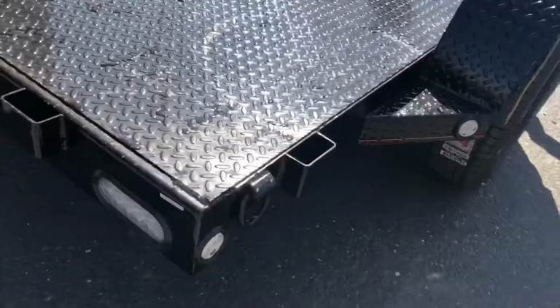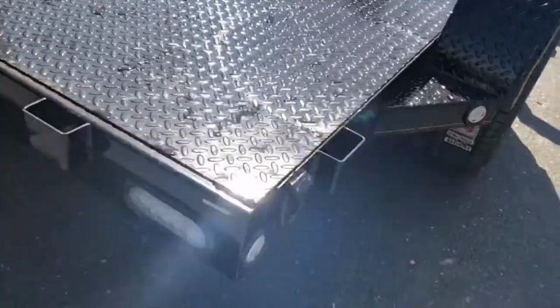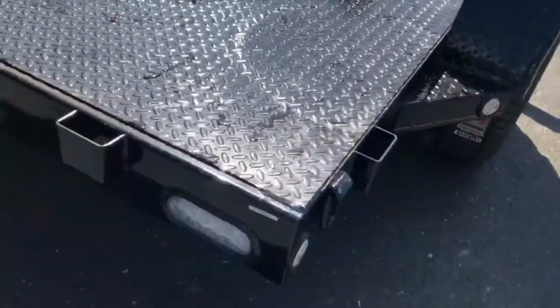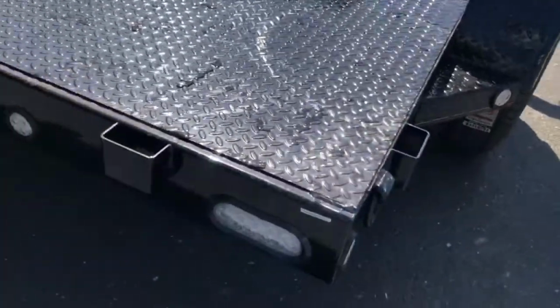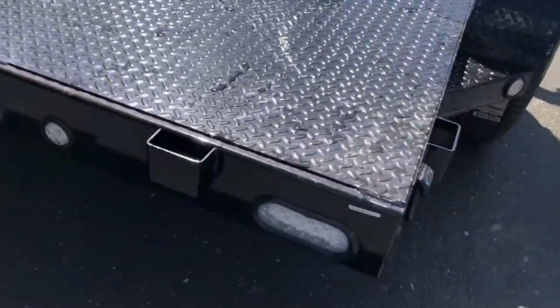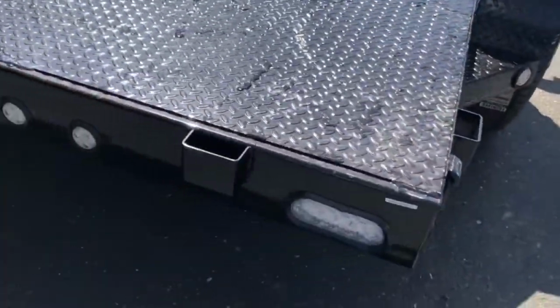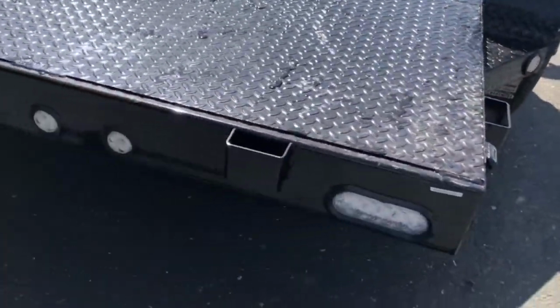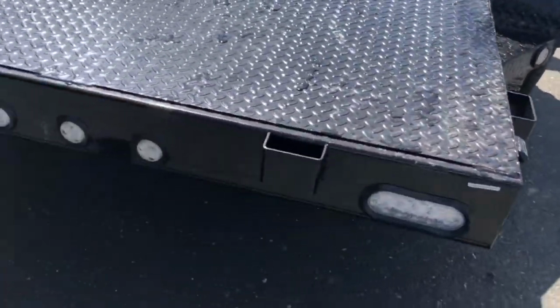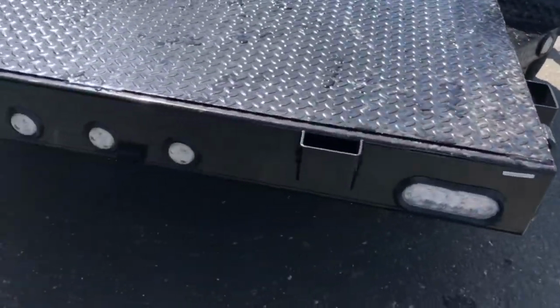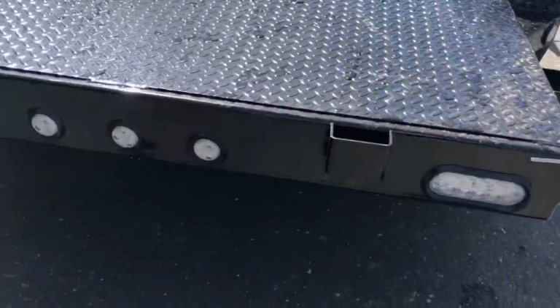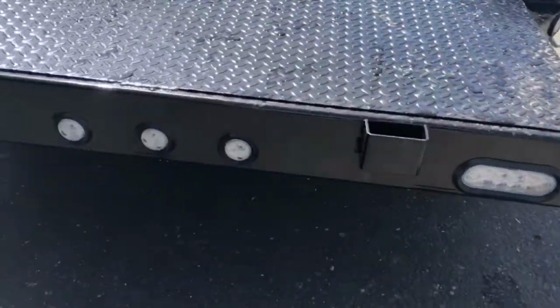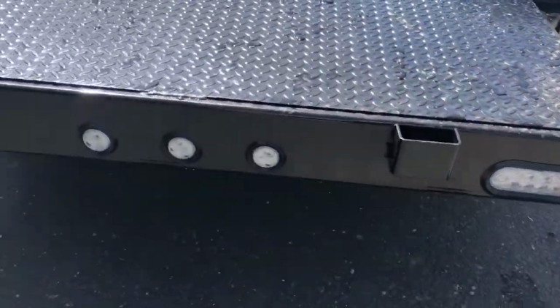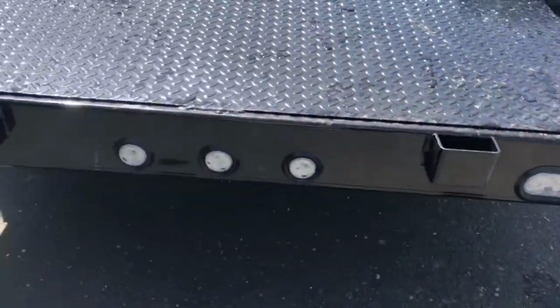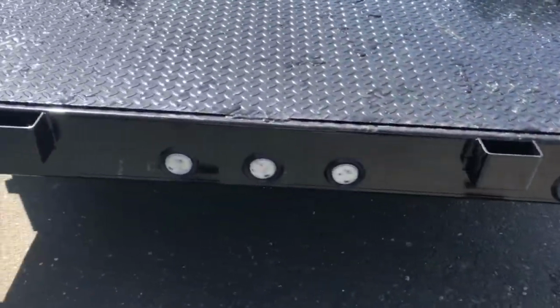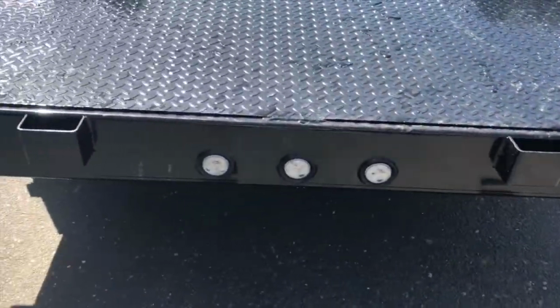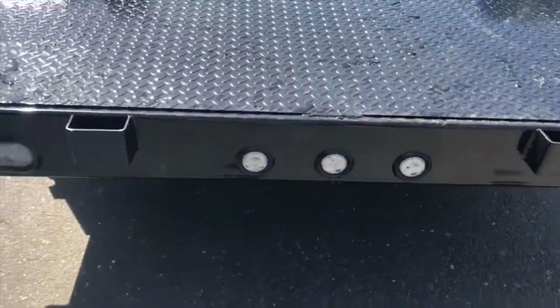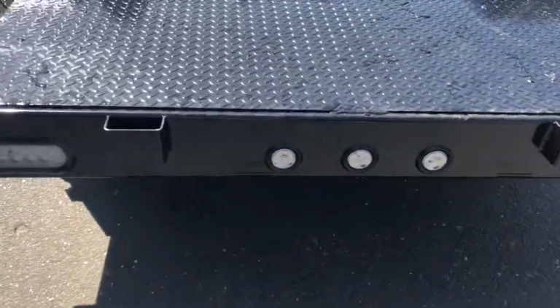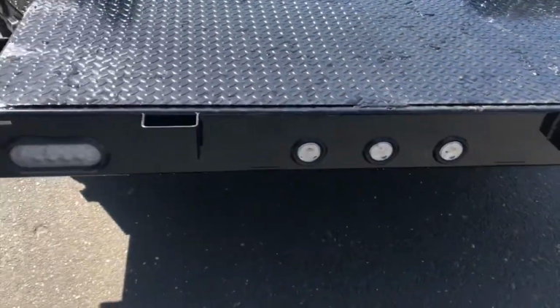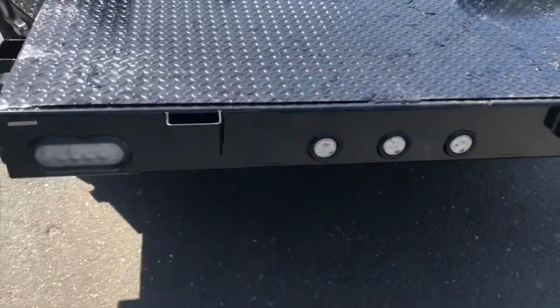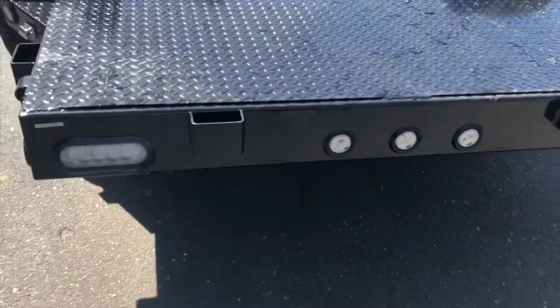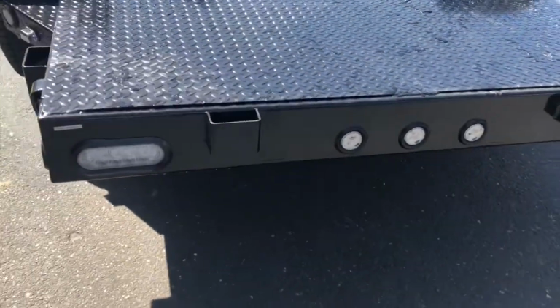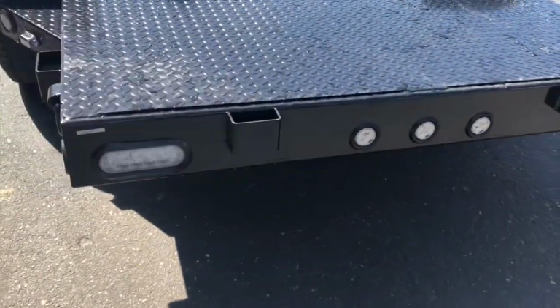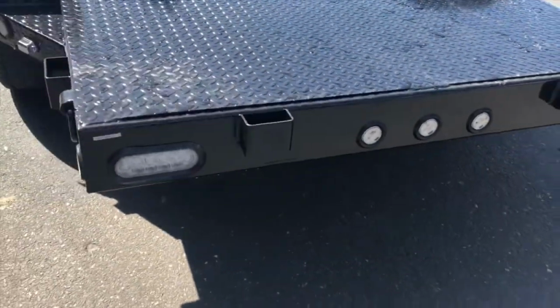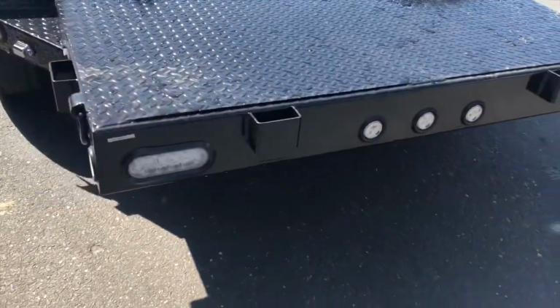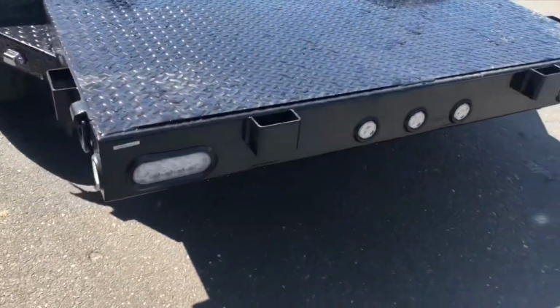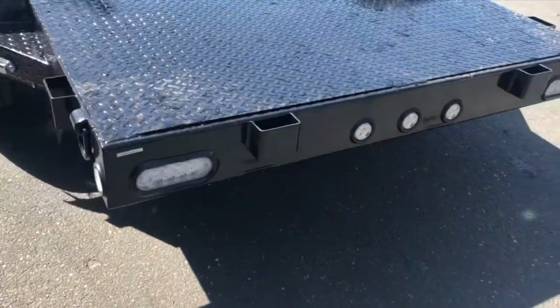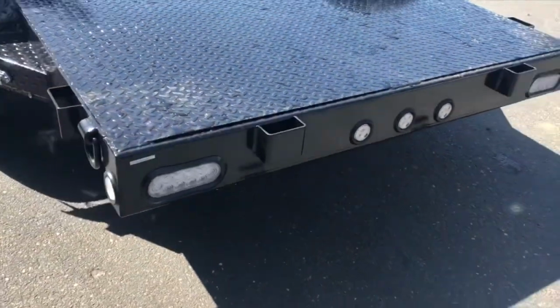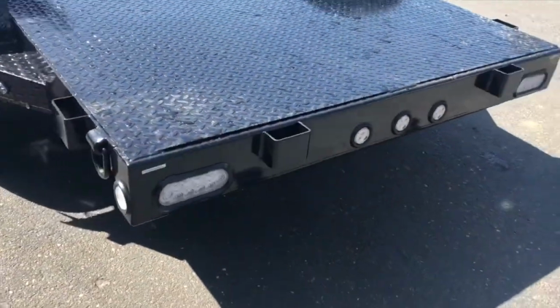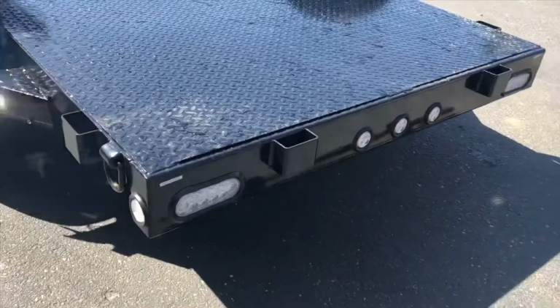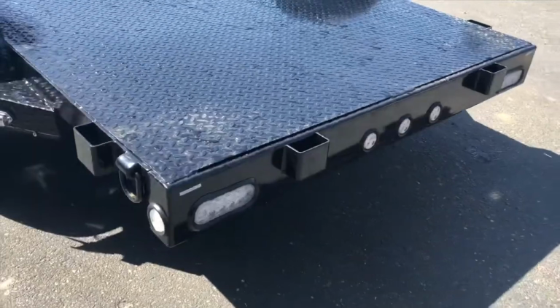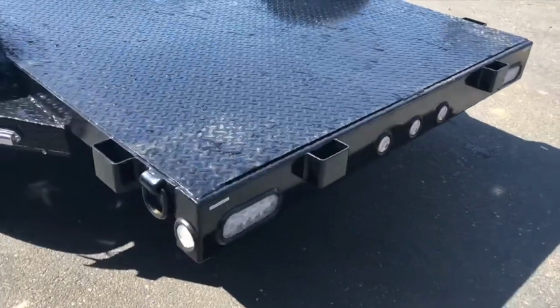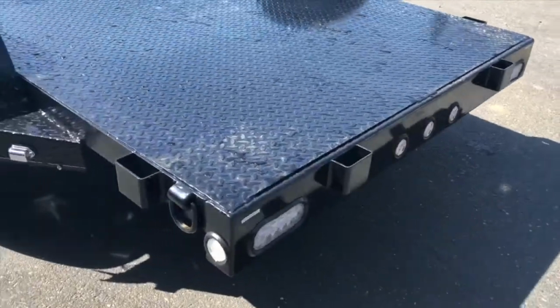This trailer is a perfect working trailer. Come down to California Custom Trailers and Power Sports to pick it up today.